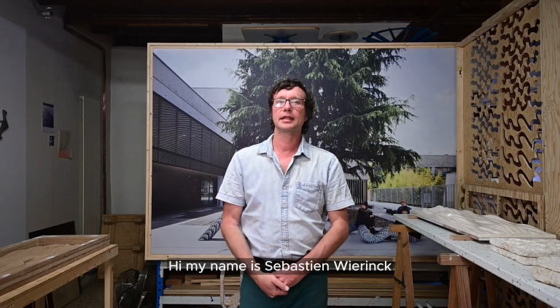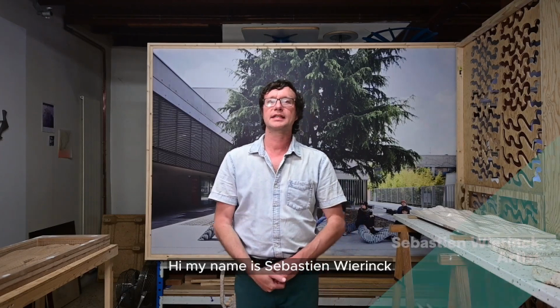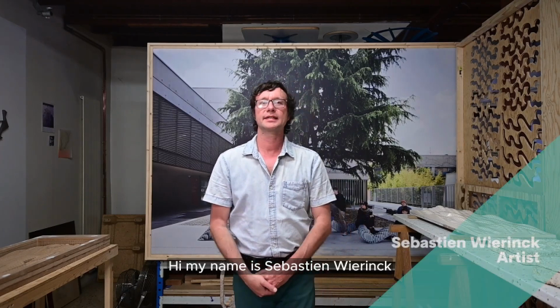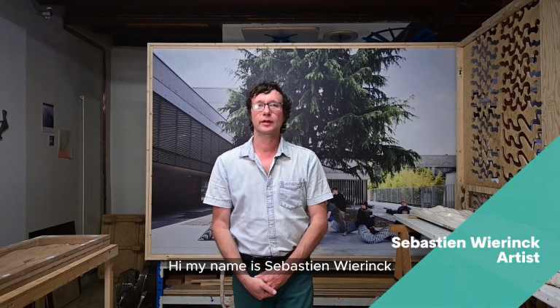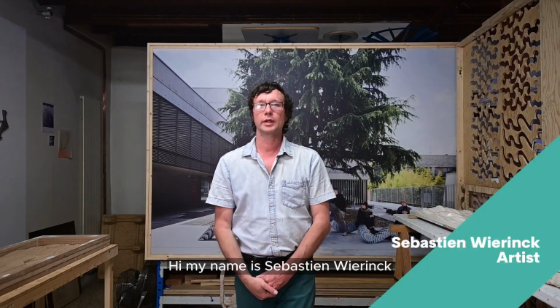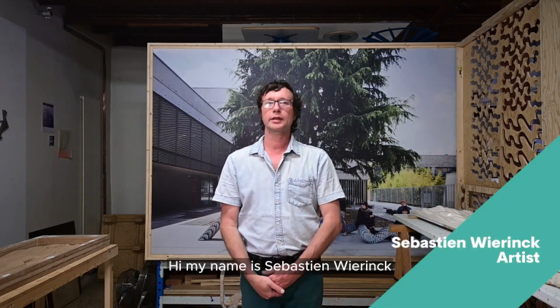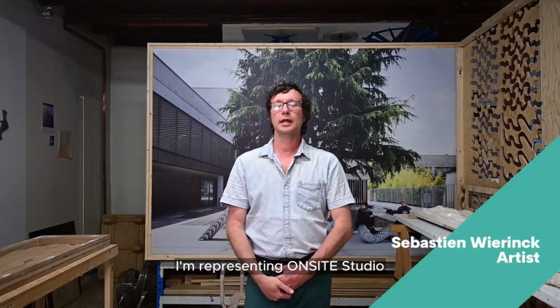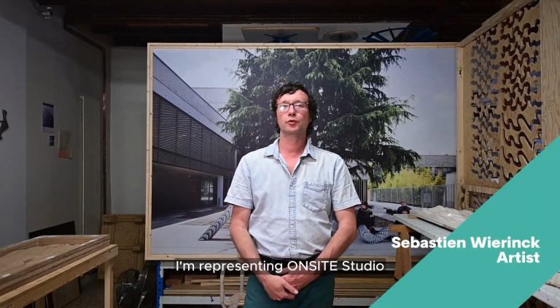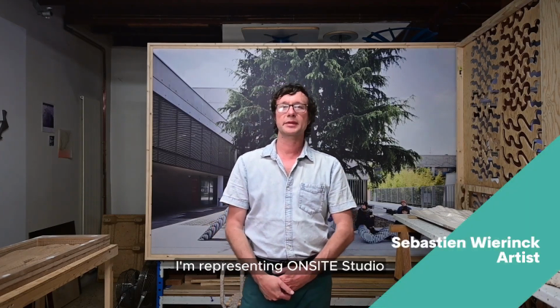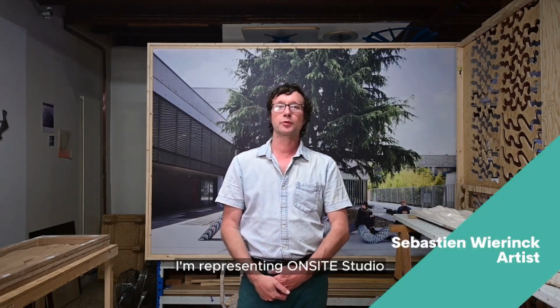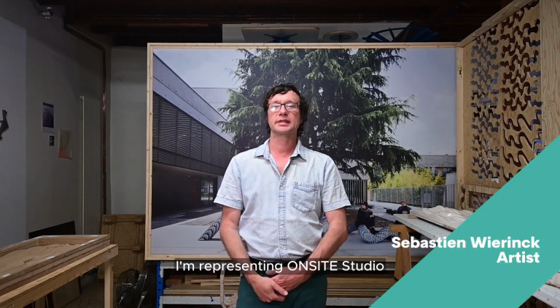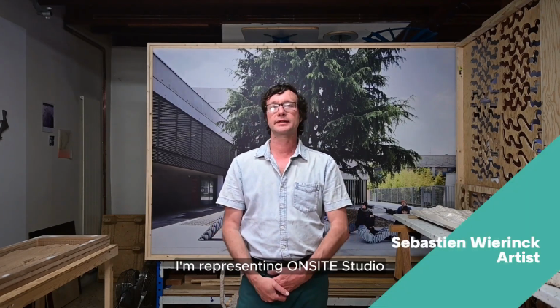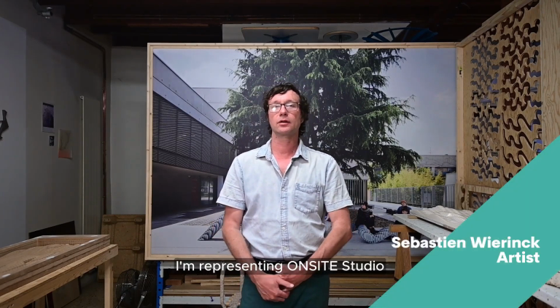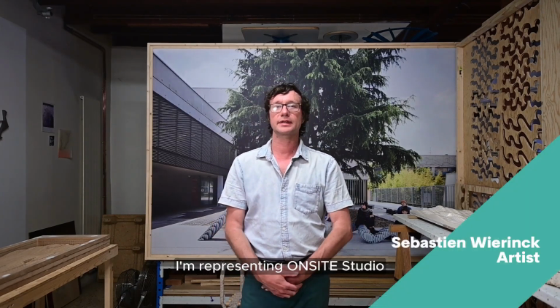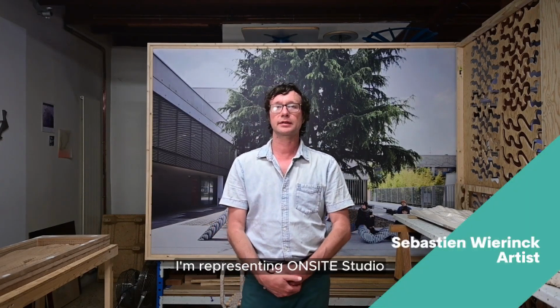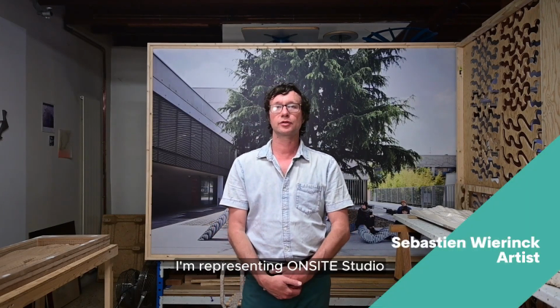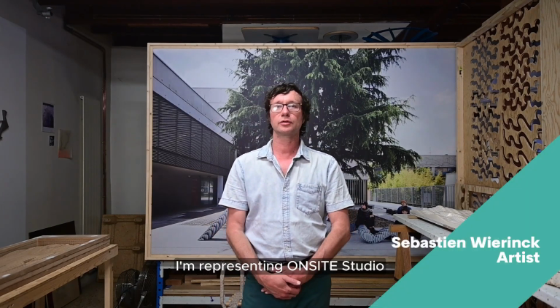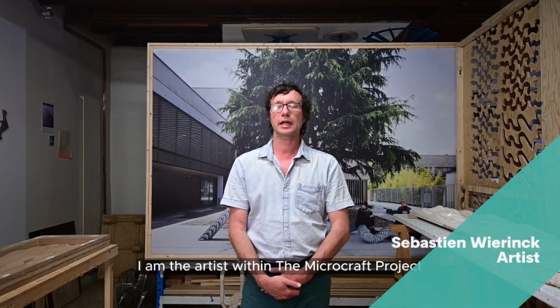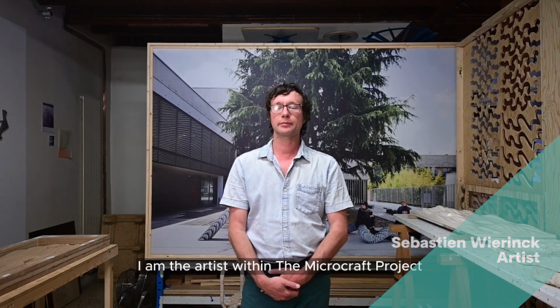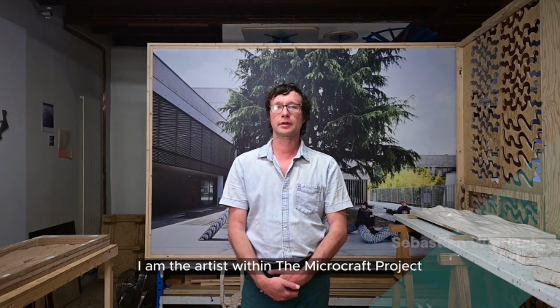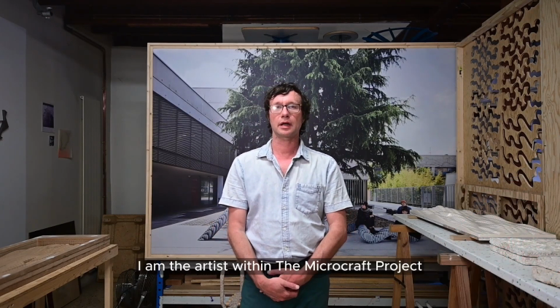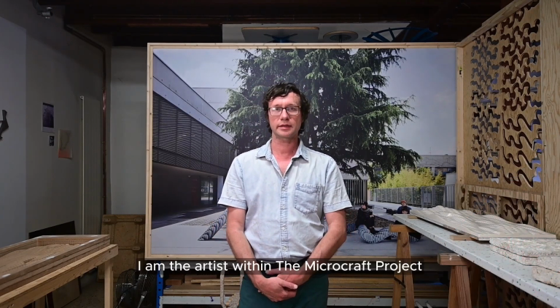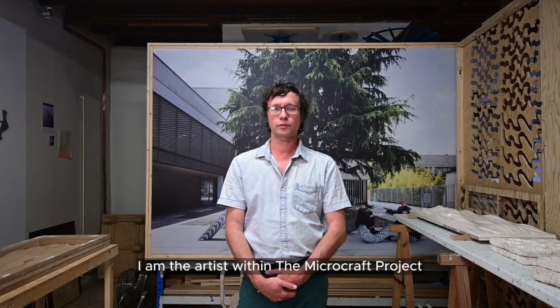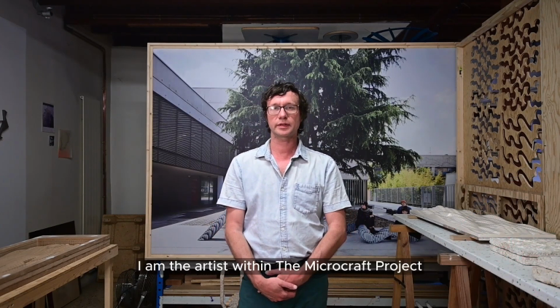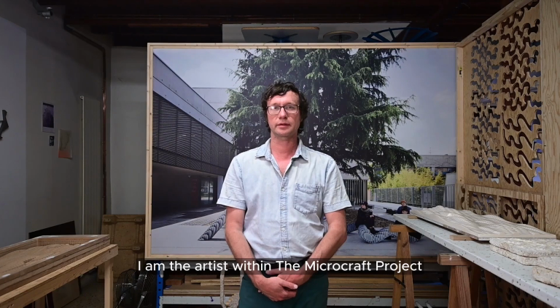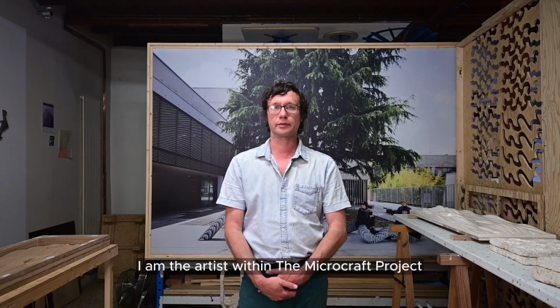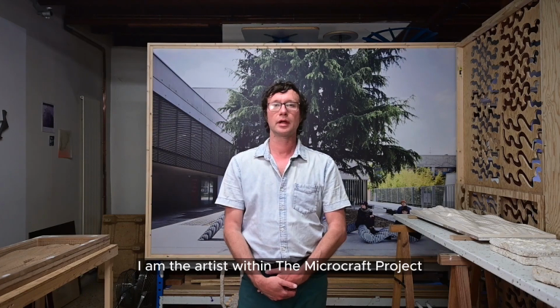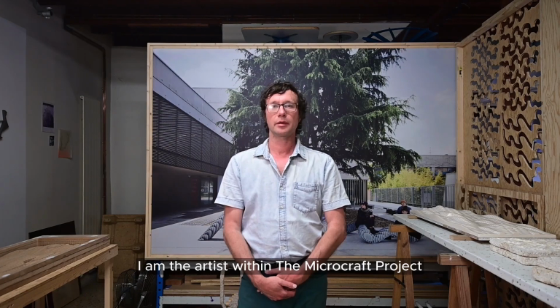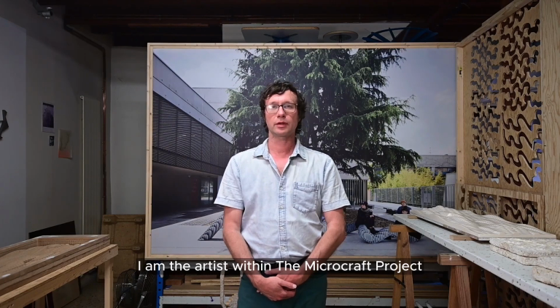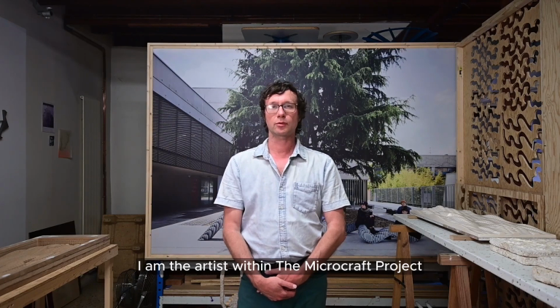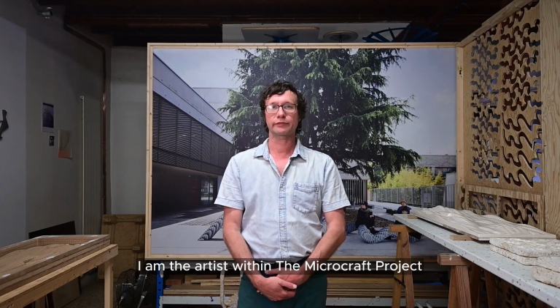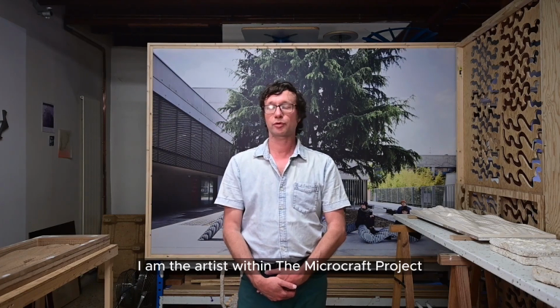My name is Sébastien Abiering, I'm representing OnSite Studio, and I am the artist within the MicroCraft project.